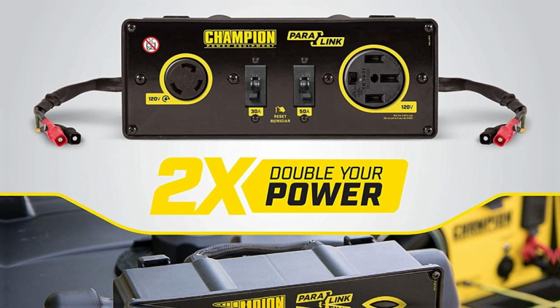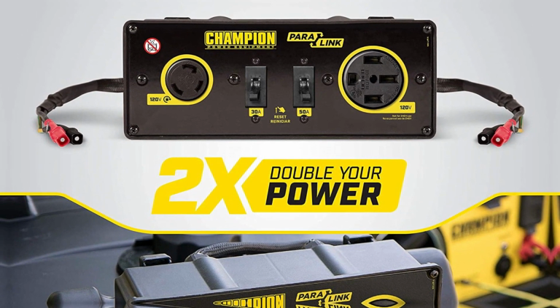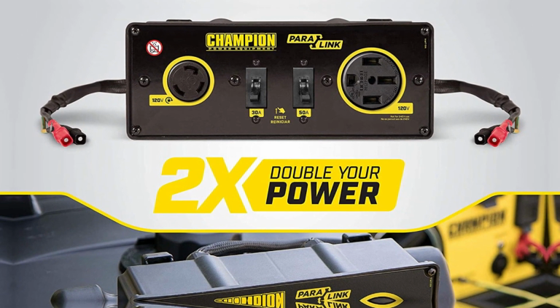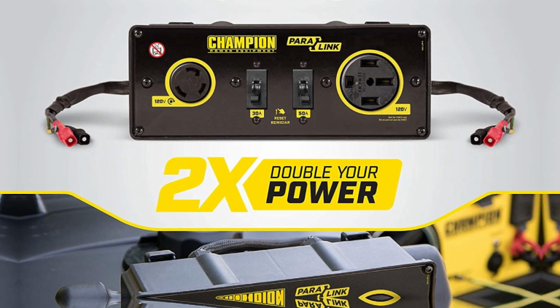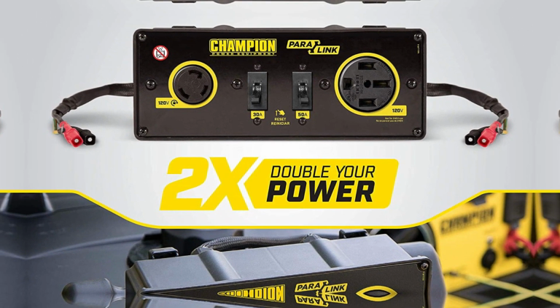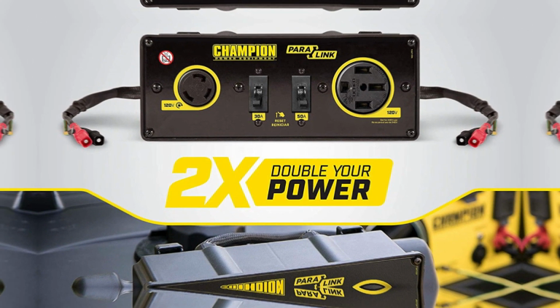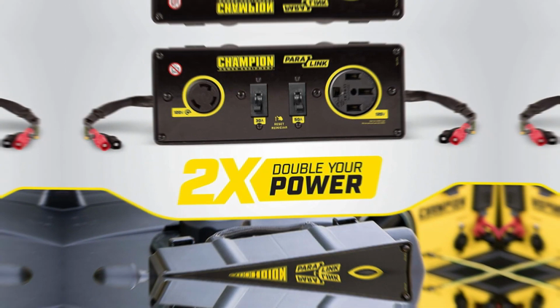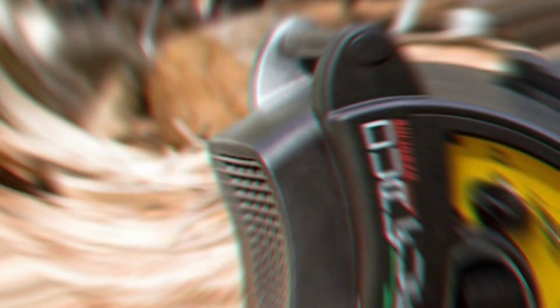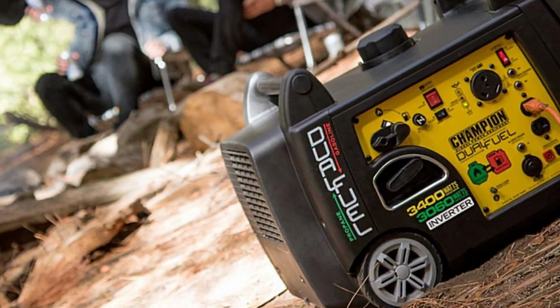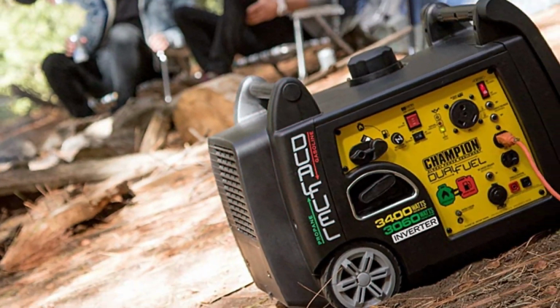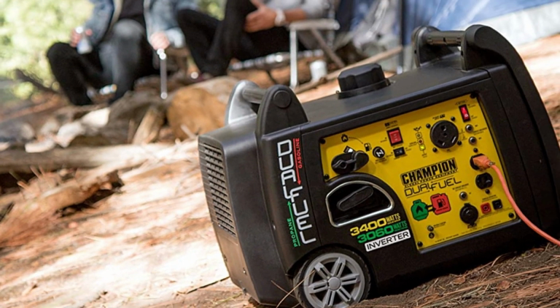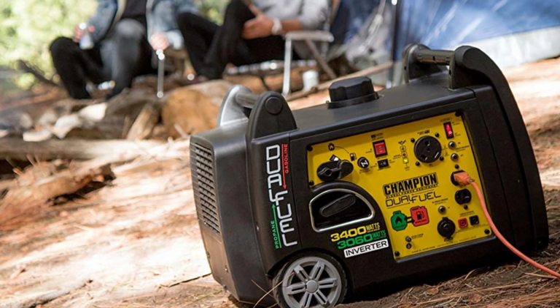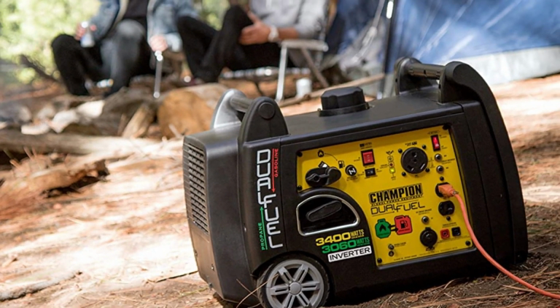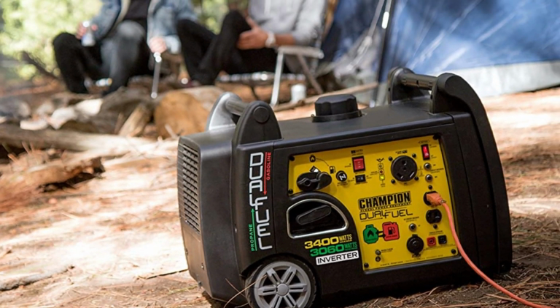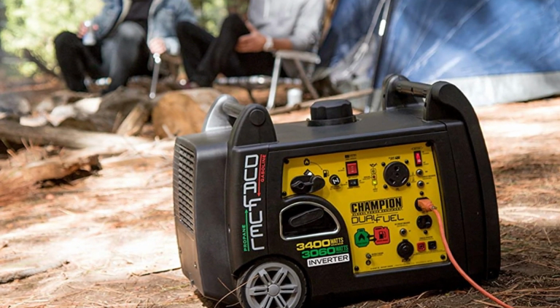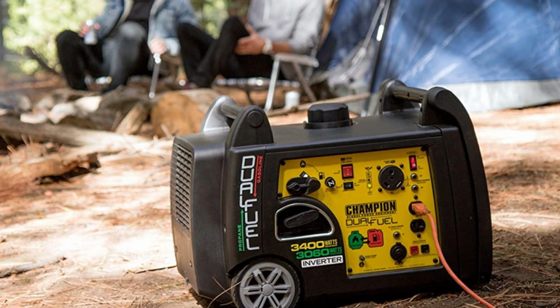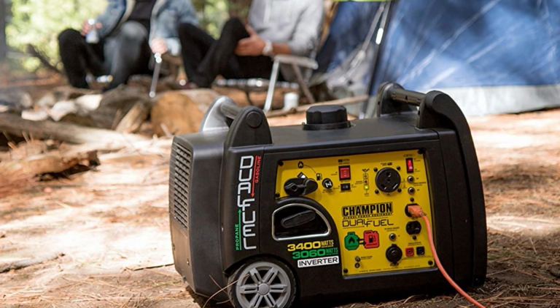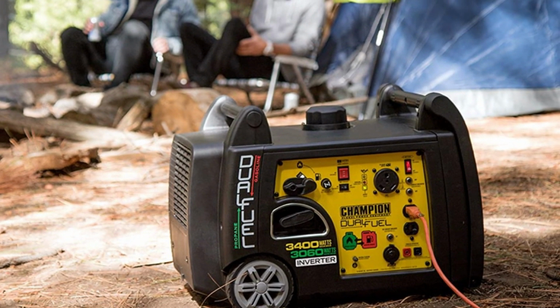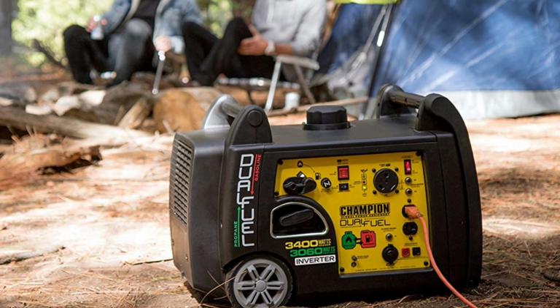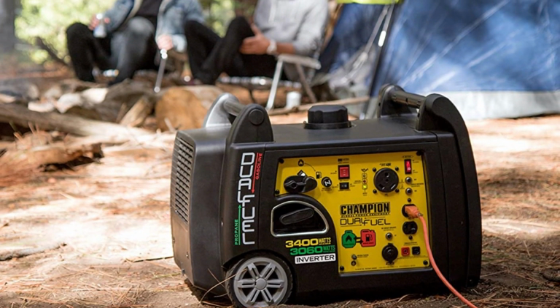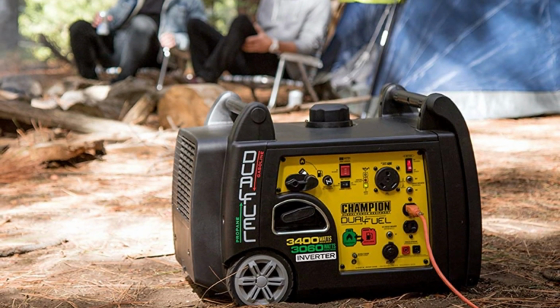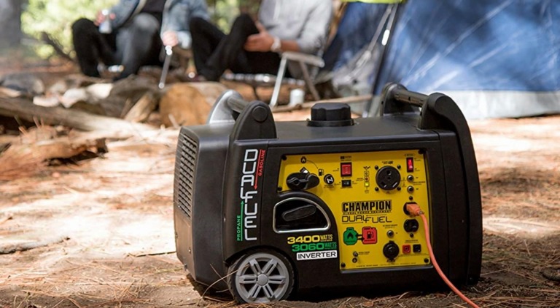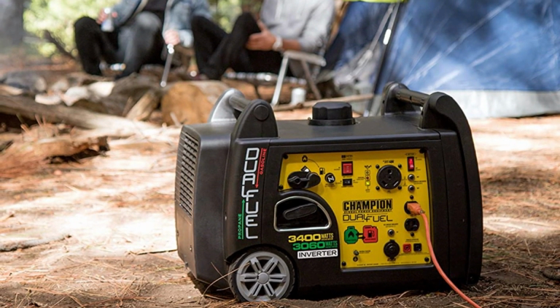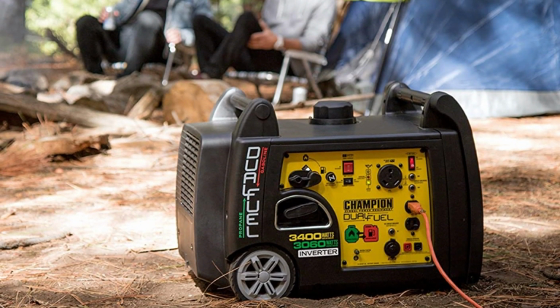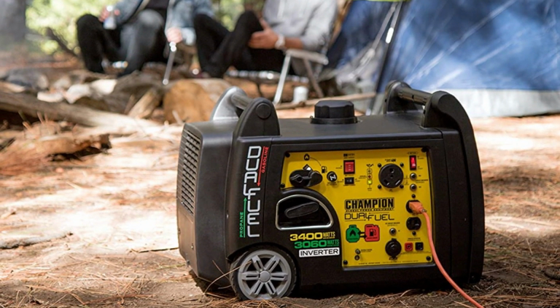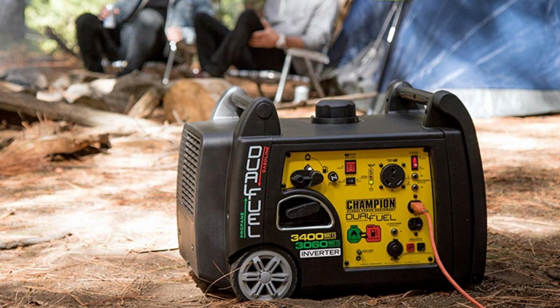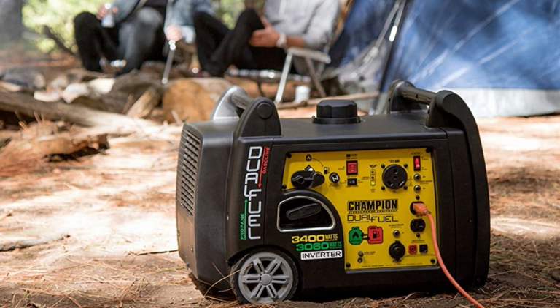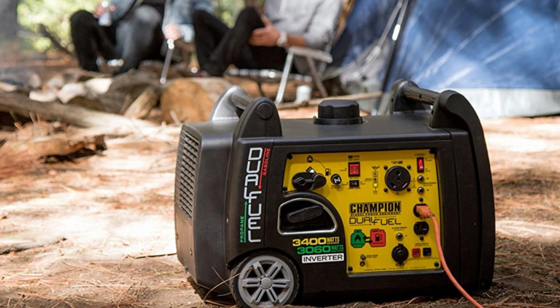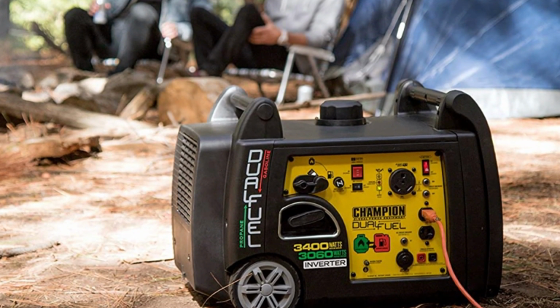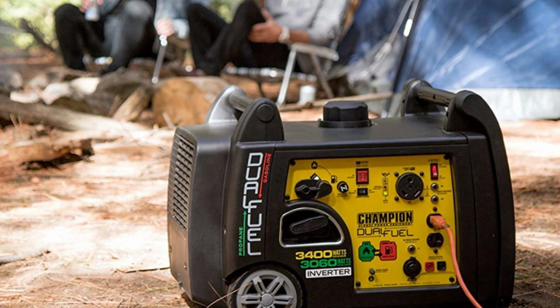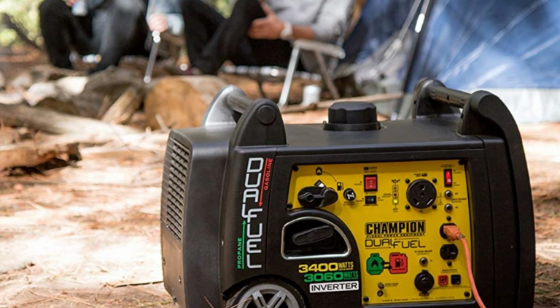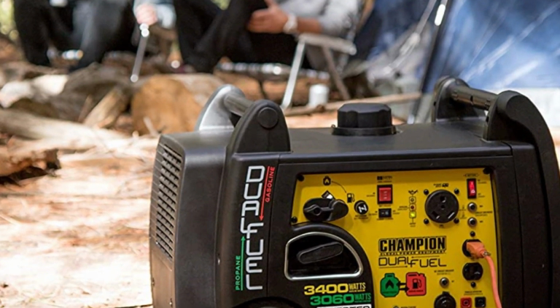With this generator, you can rest assured that you'll be able to run the most important equipment in your travel trailer. These include a 13,500 BTU AC, lighting, TV, and plenty of other appliances.